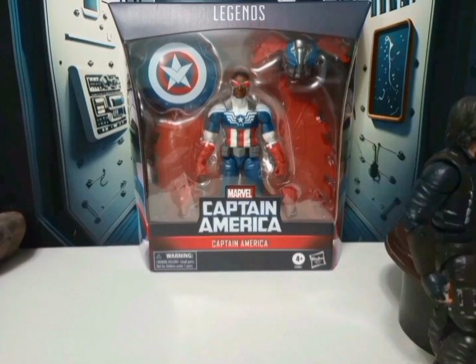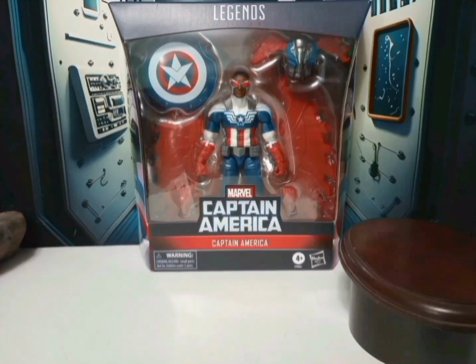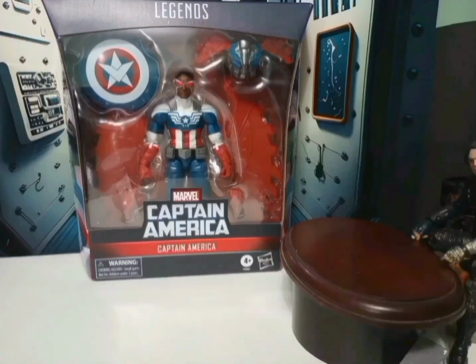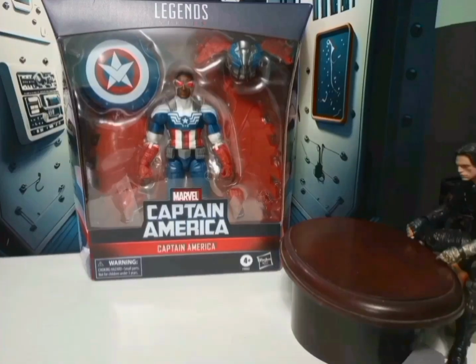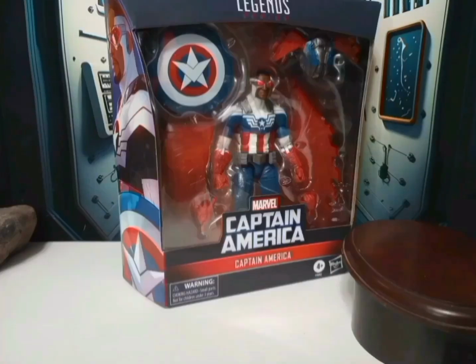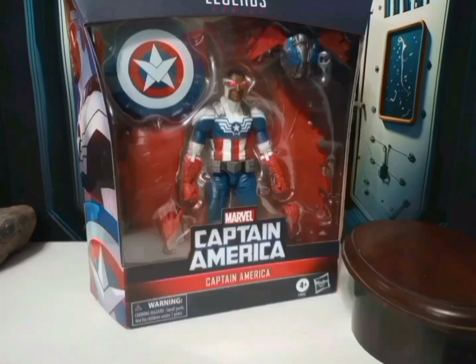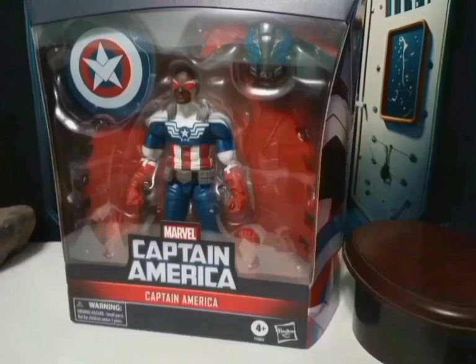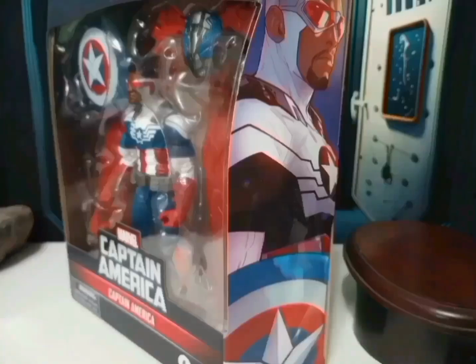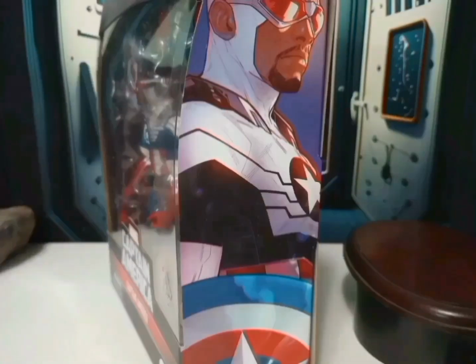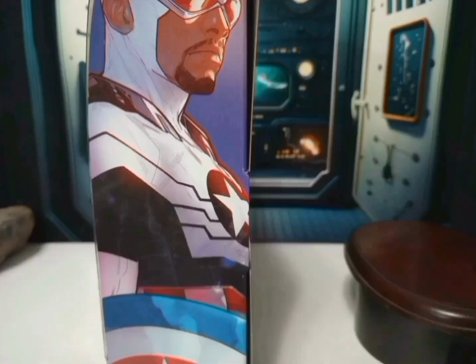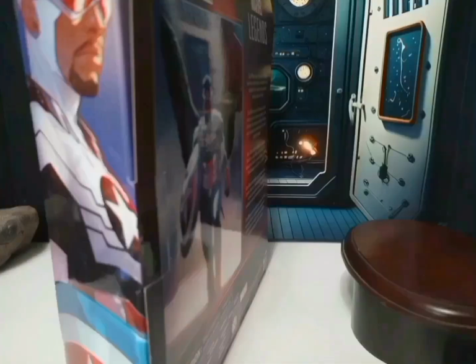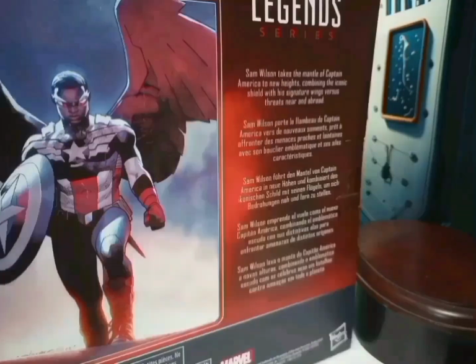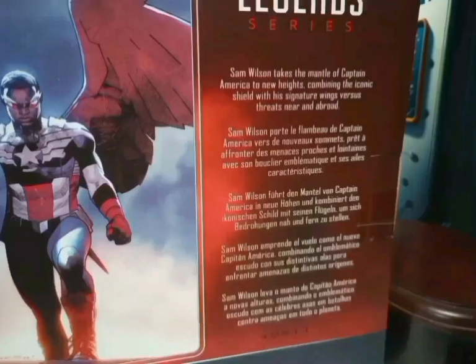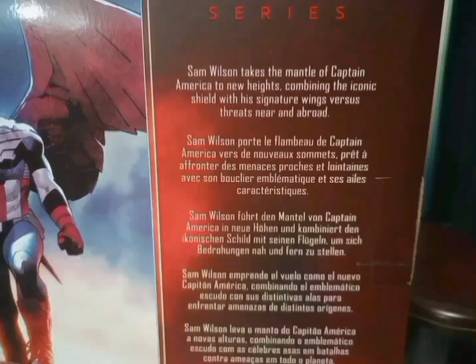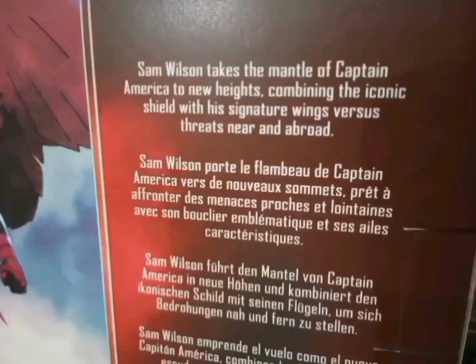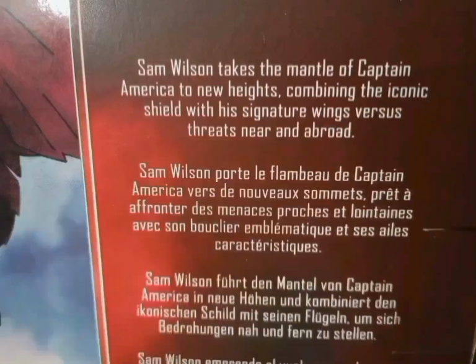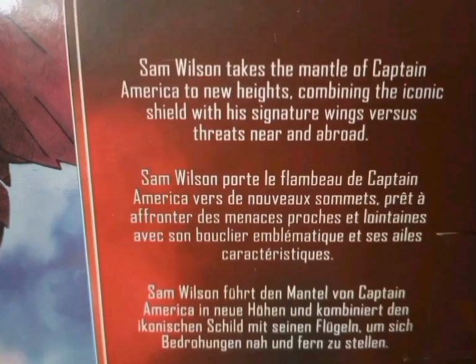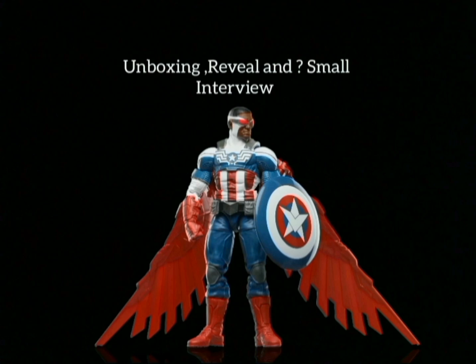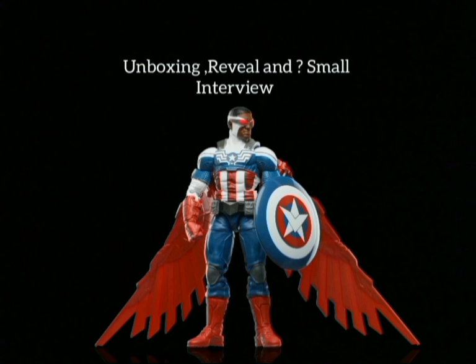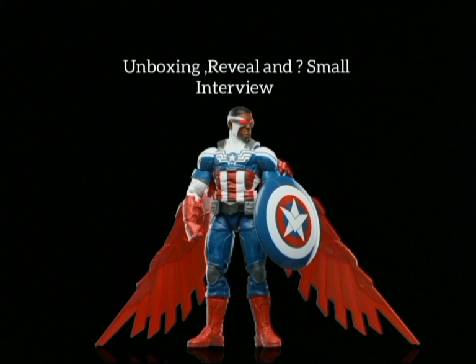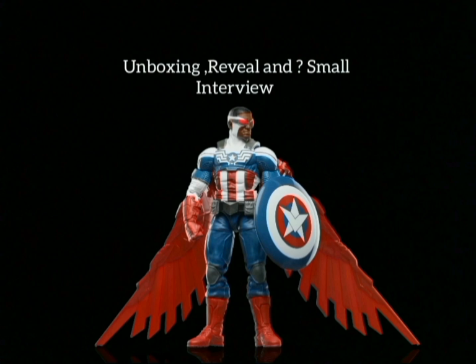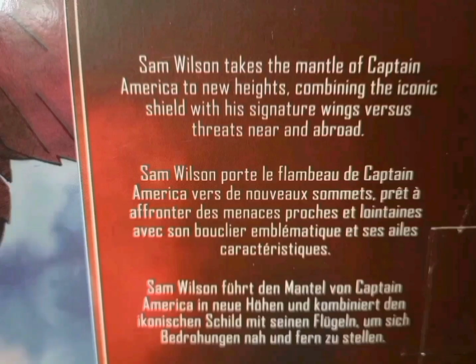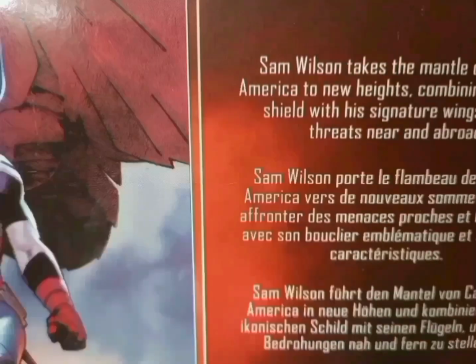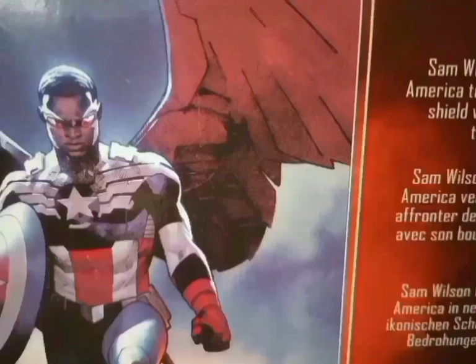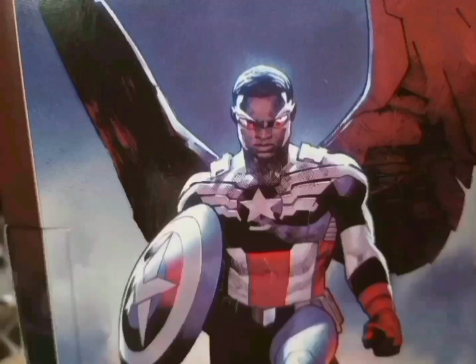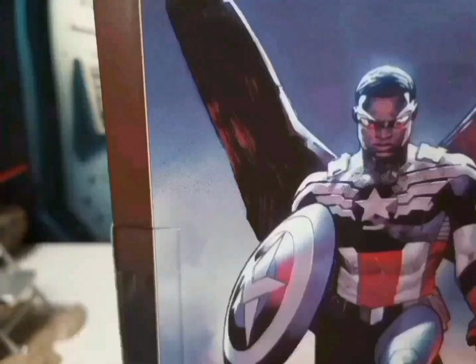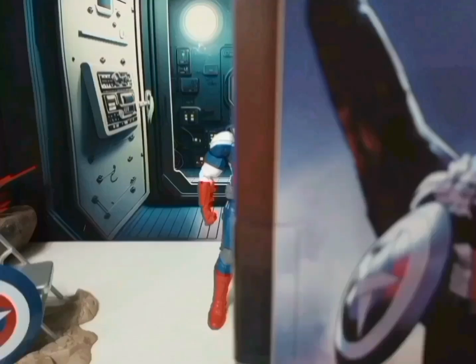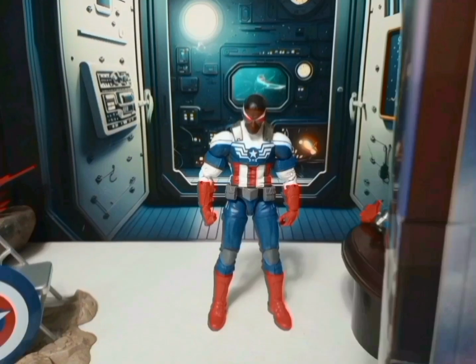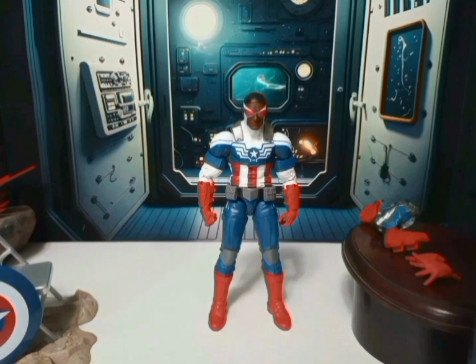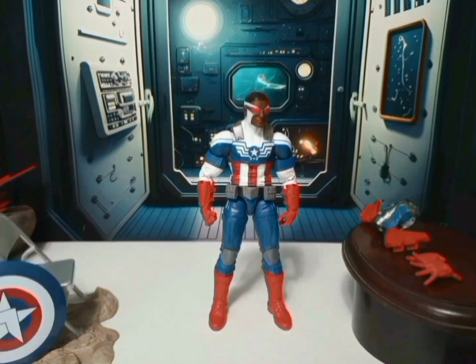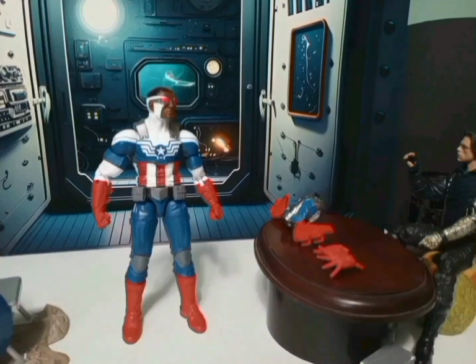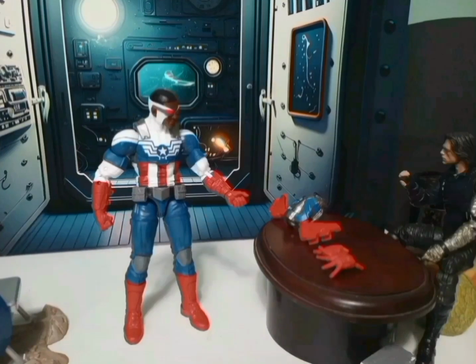Let's get on with this, buddy. Looking good, Sam. What in the hell is that?